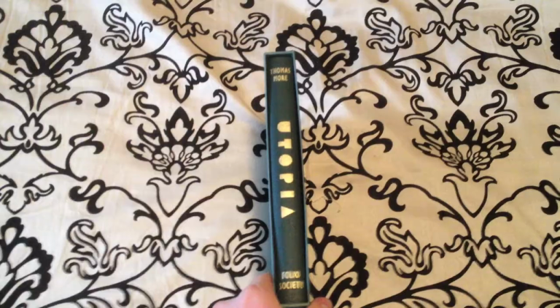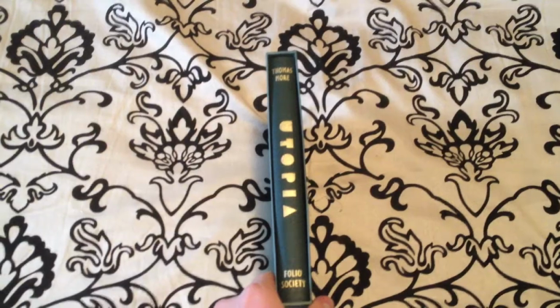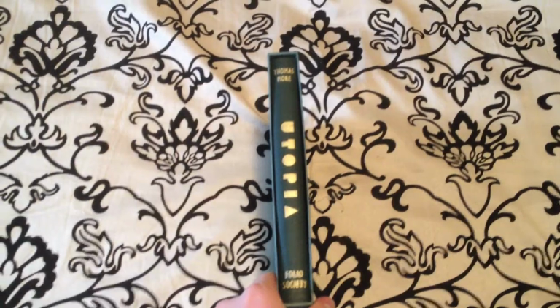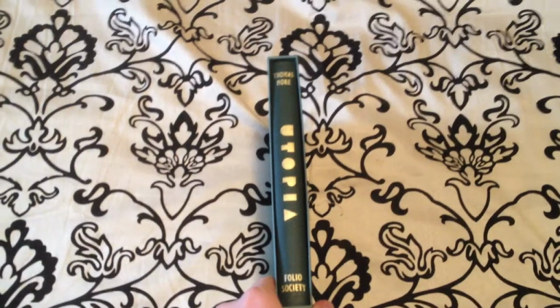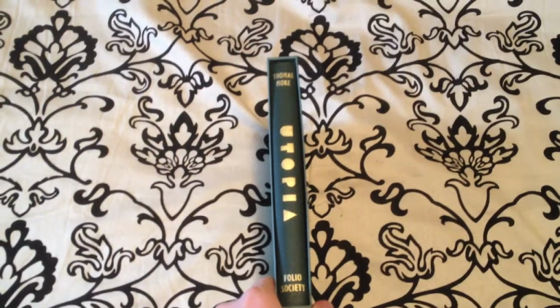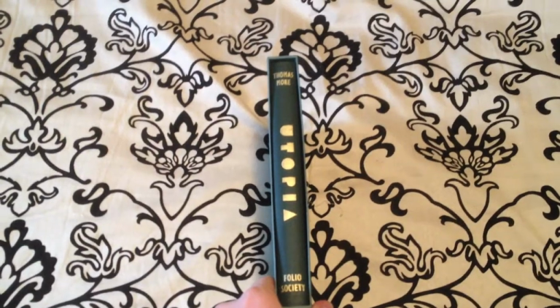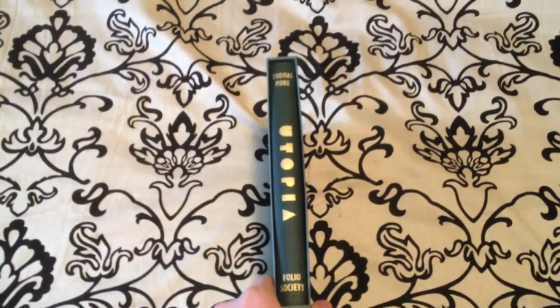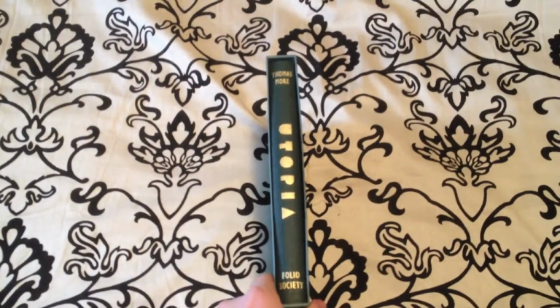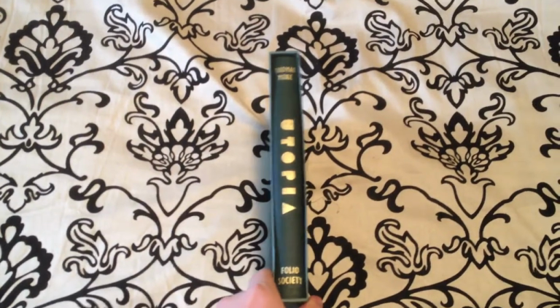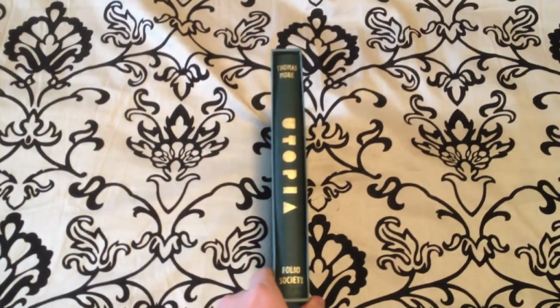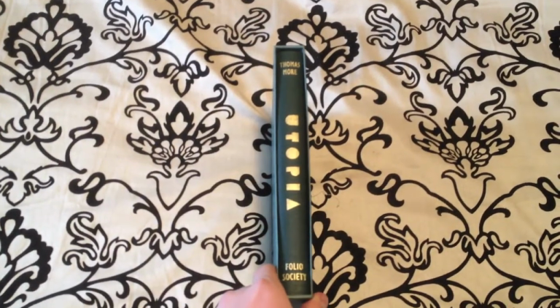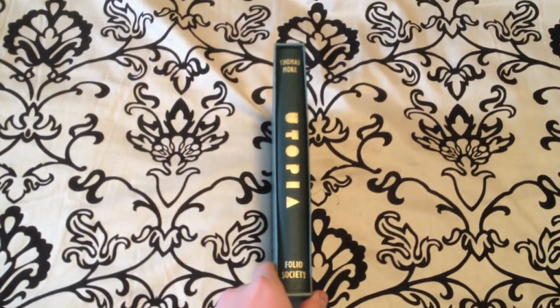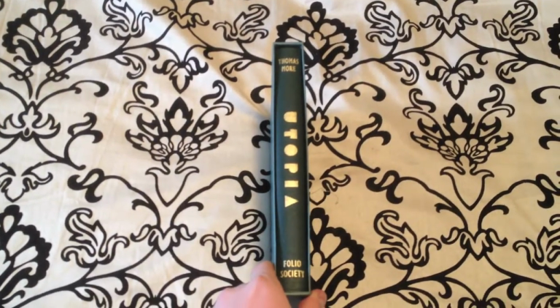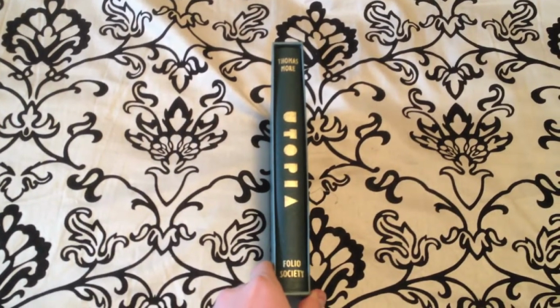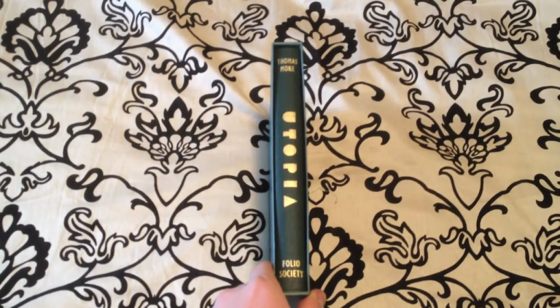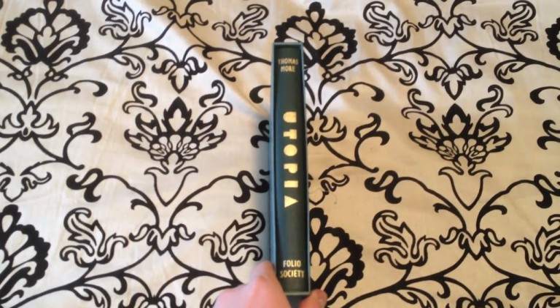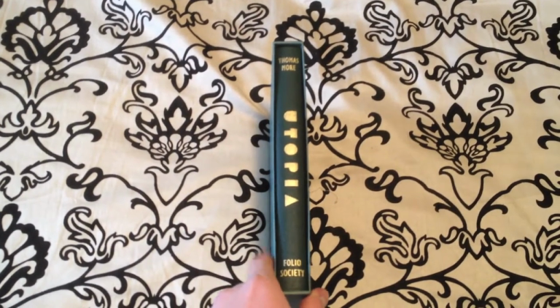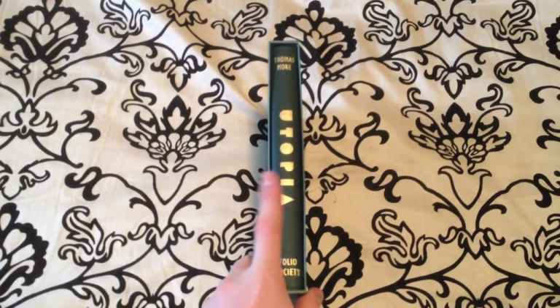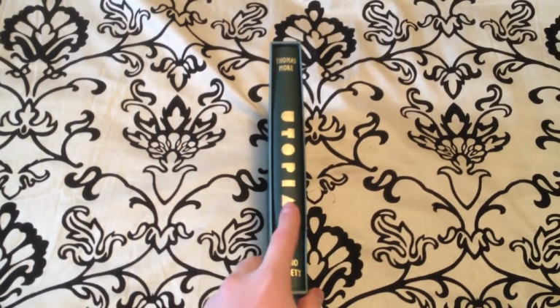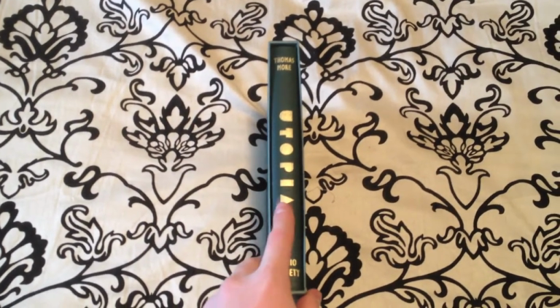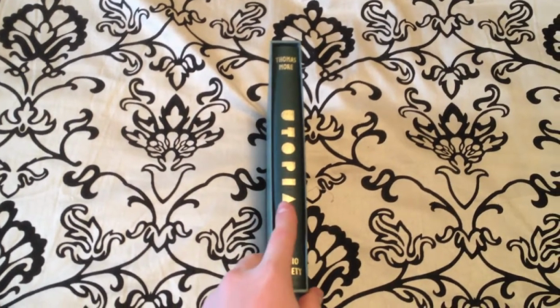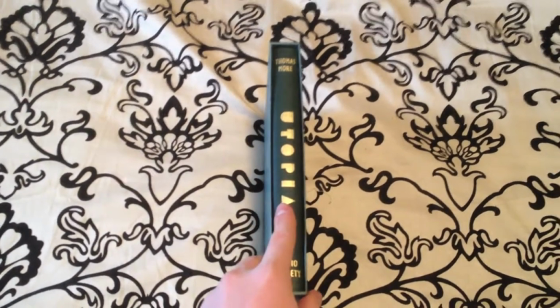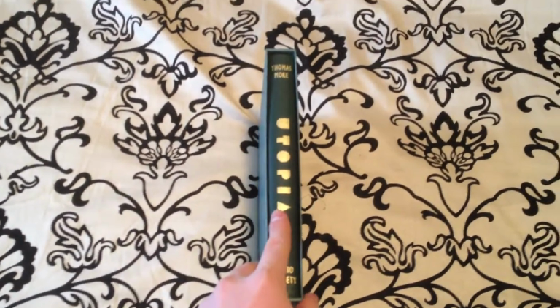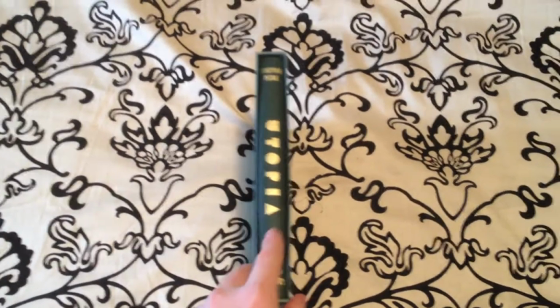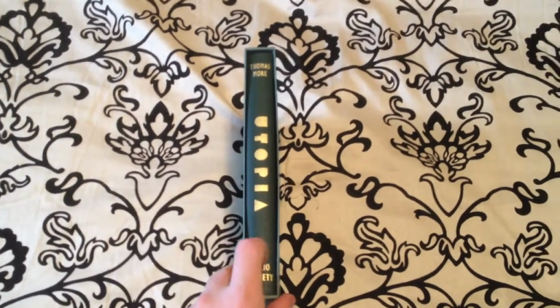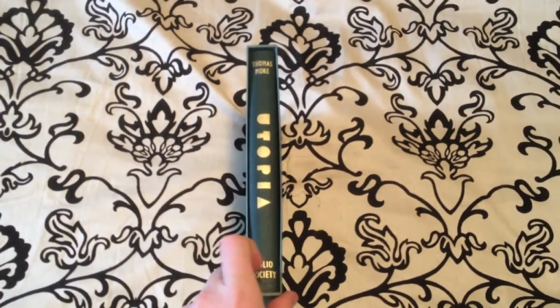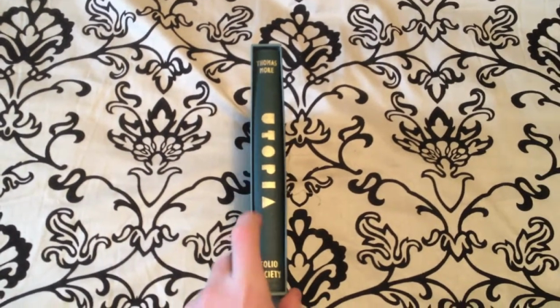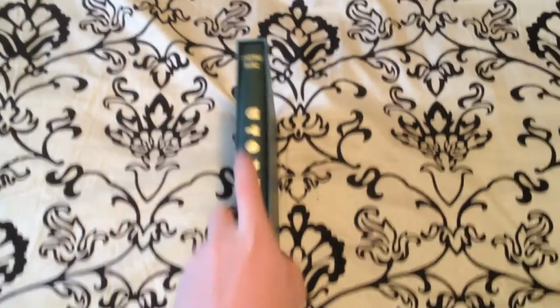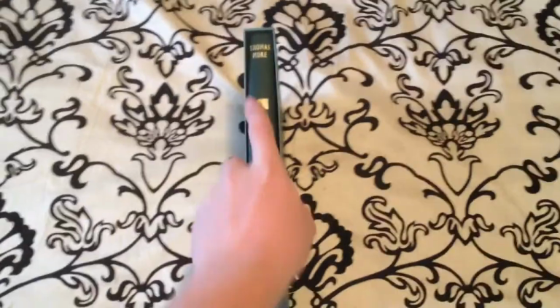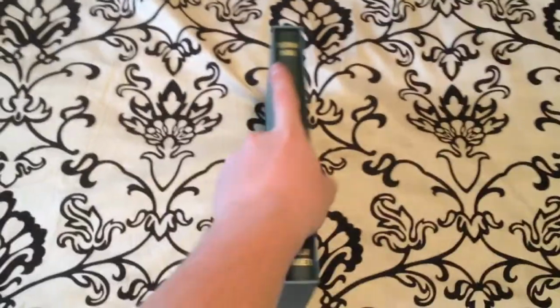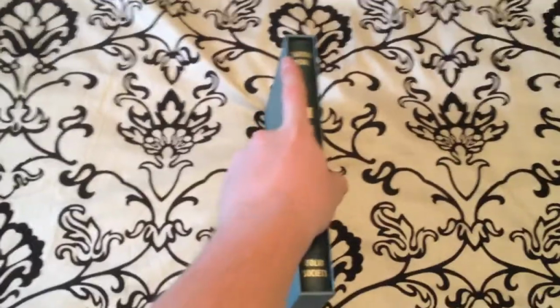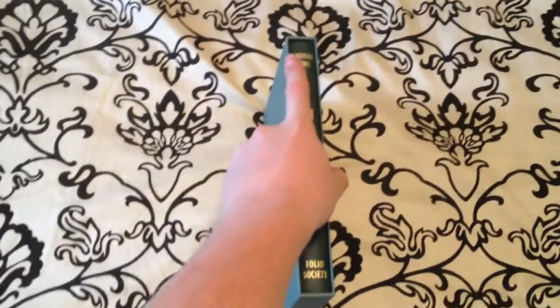Welcome back YouTube. Today we're going to do a small book review on Thomas More's Utopia by The Folio Society.